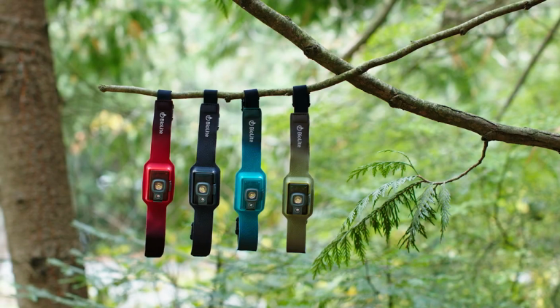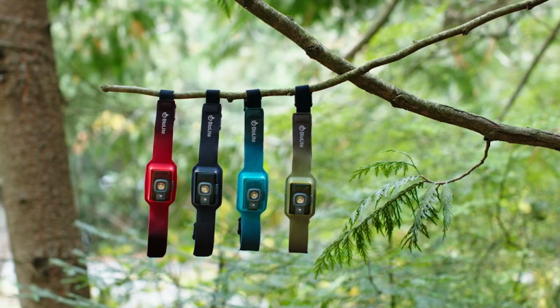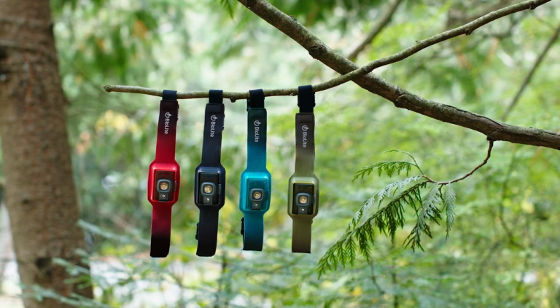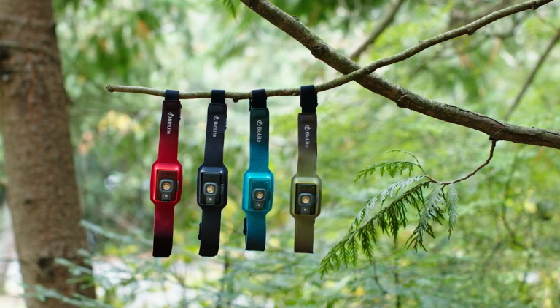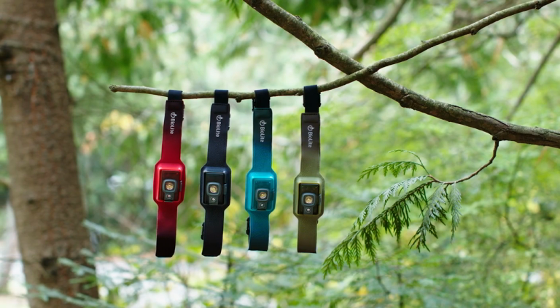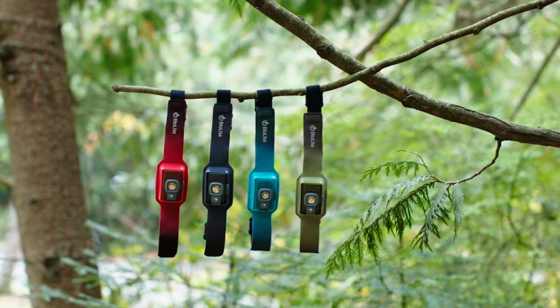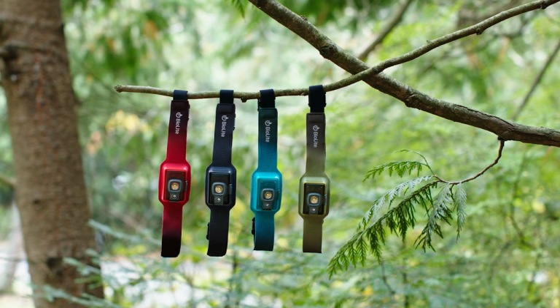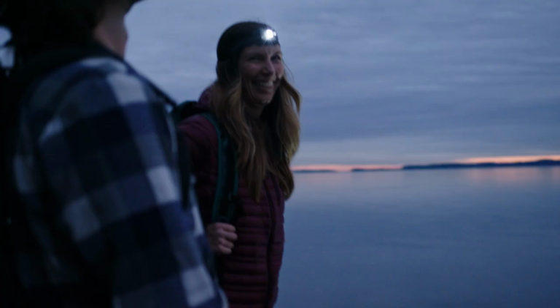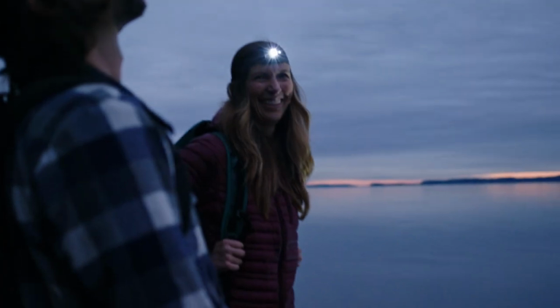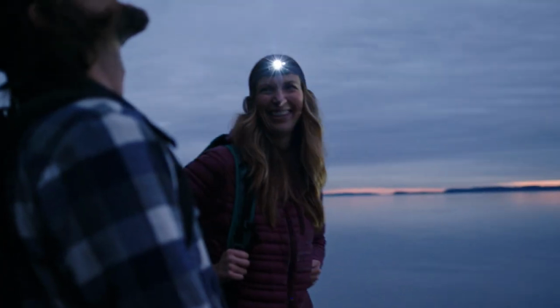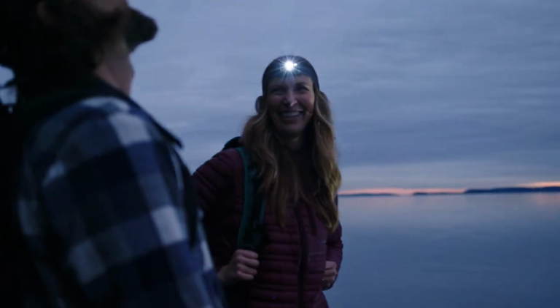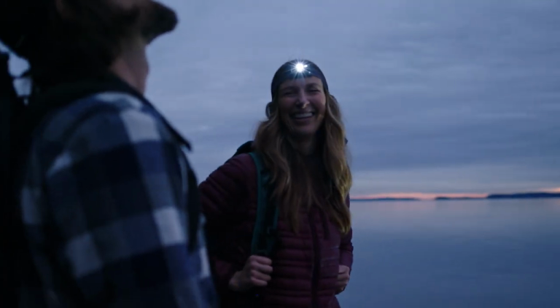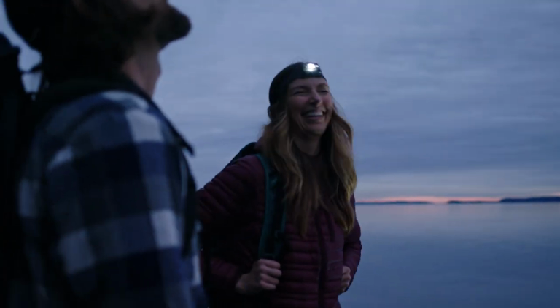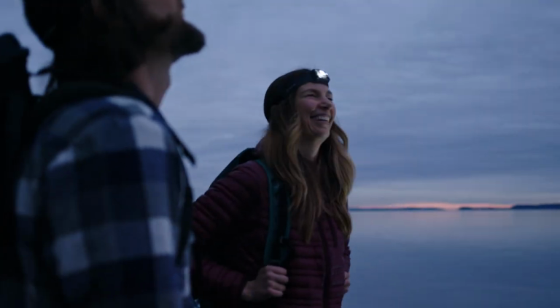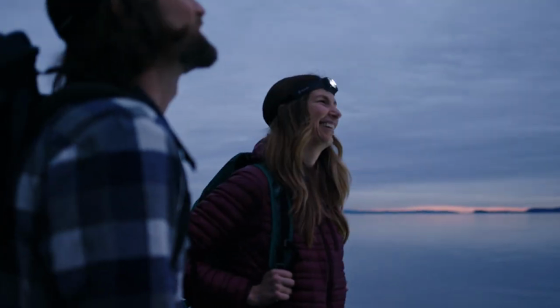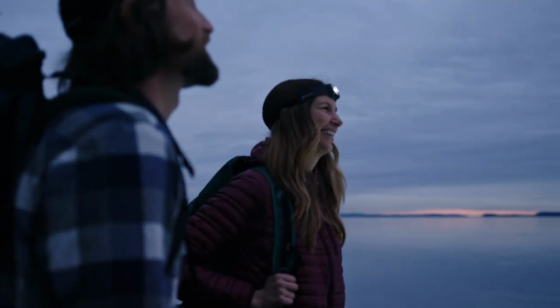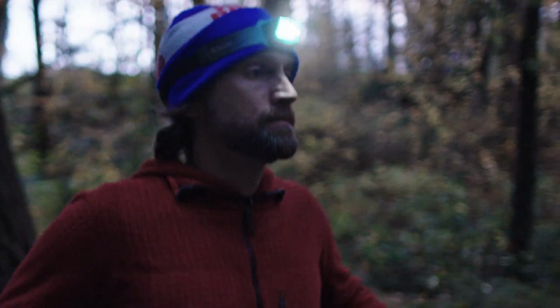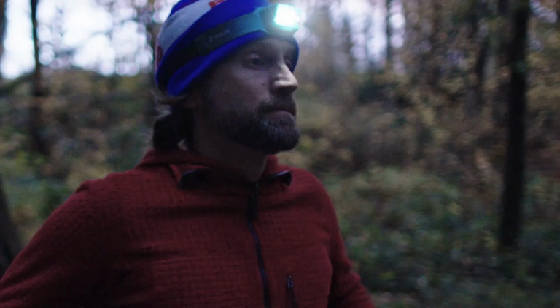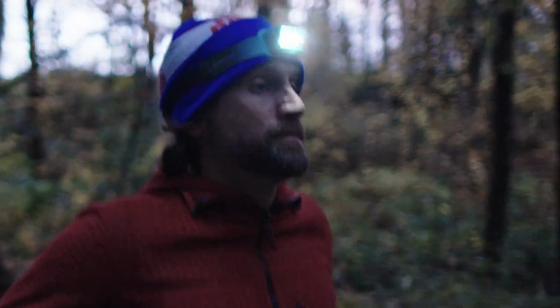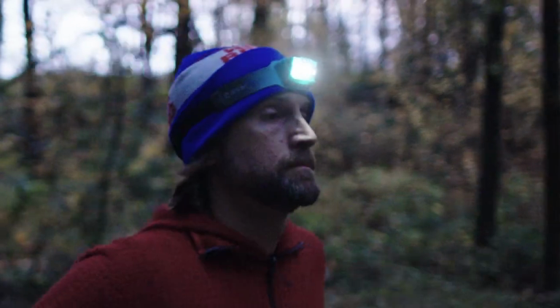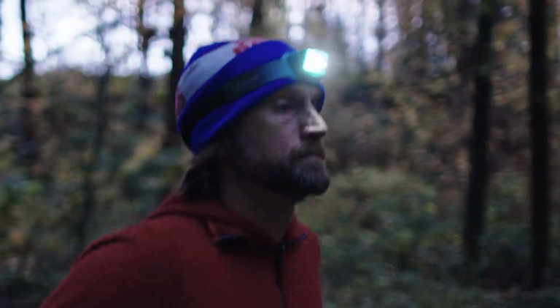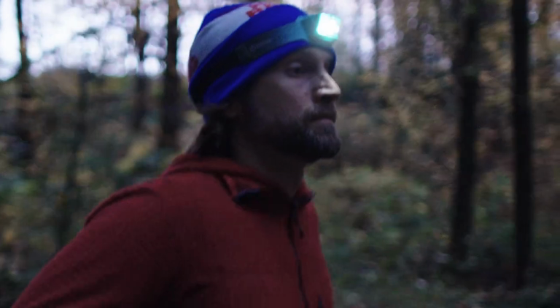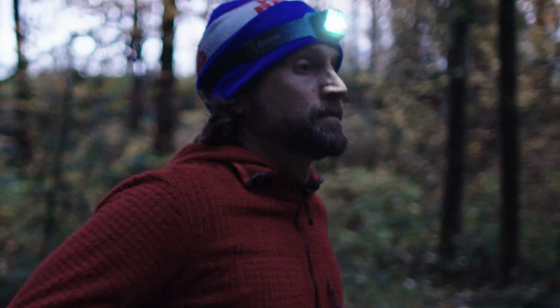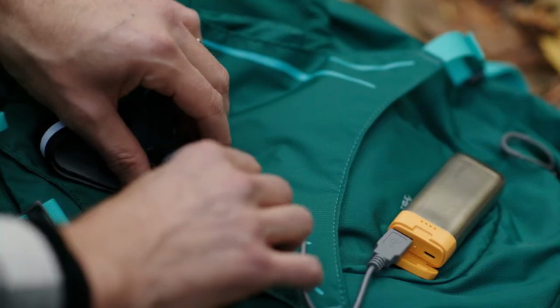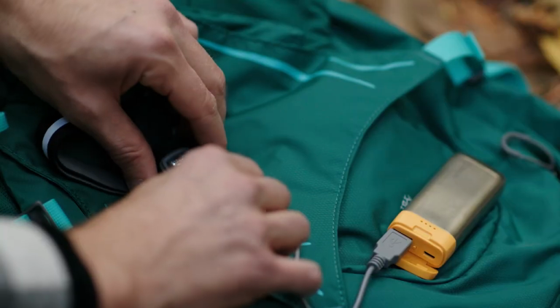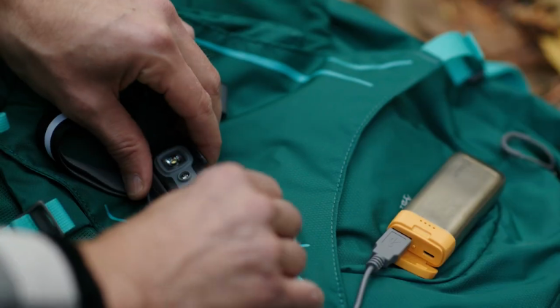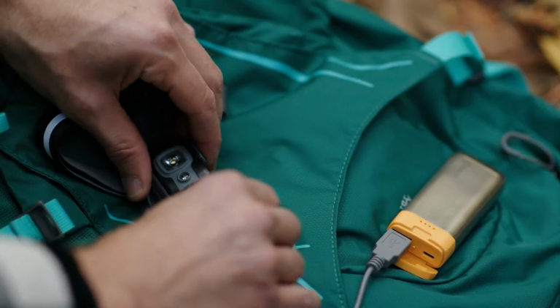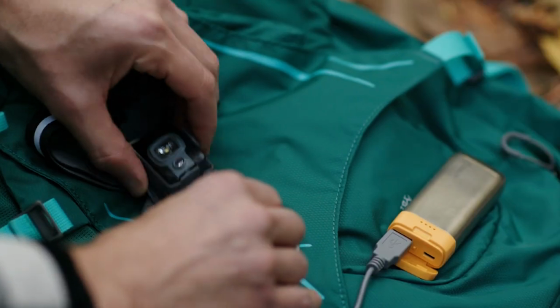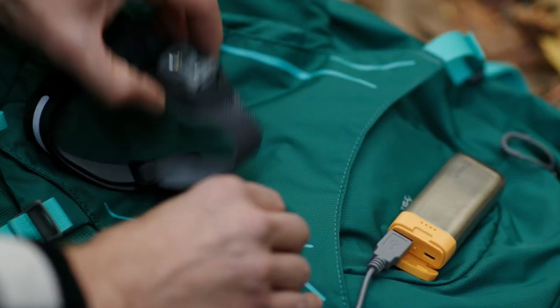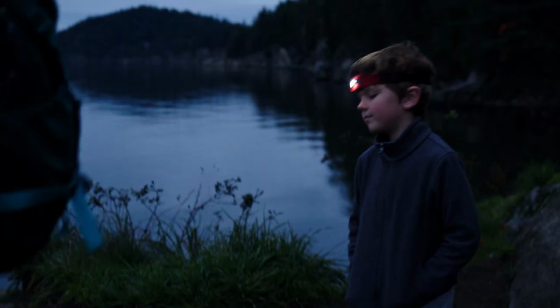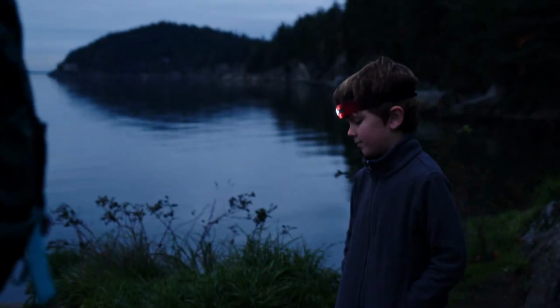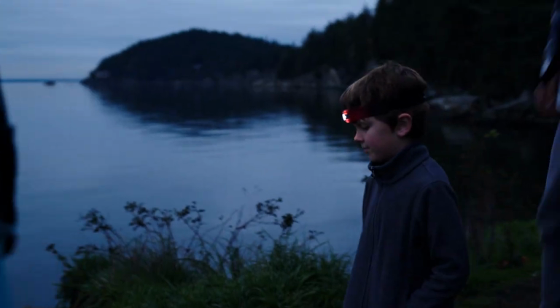Available in four colors, upgrade your headlamp today and bring performance, fit, and rechargeability to your kit.